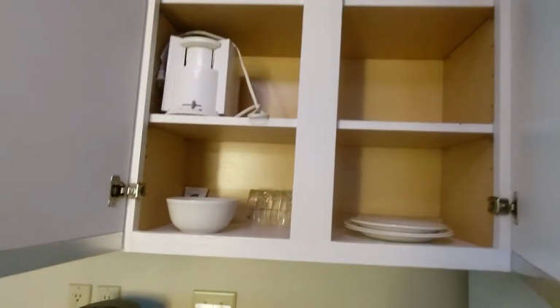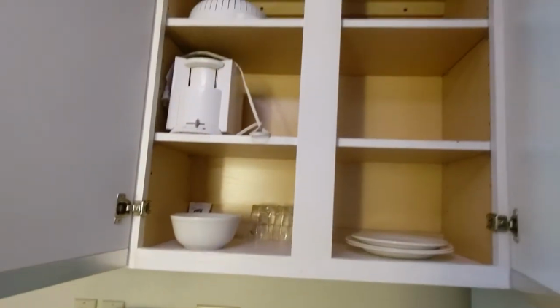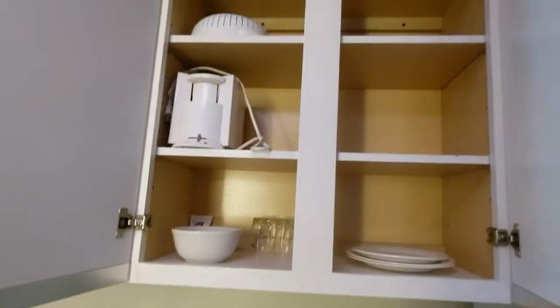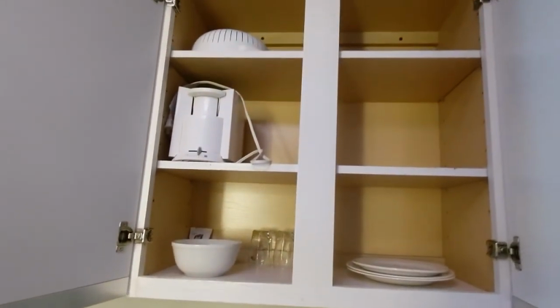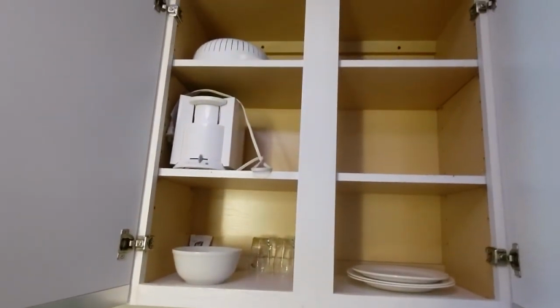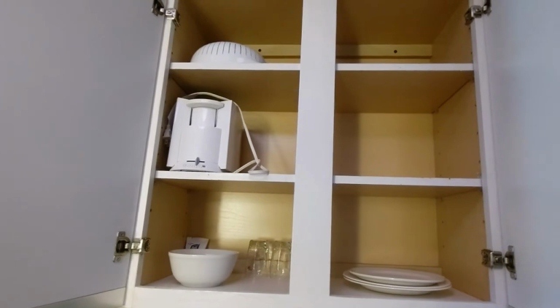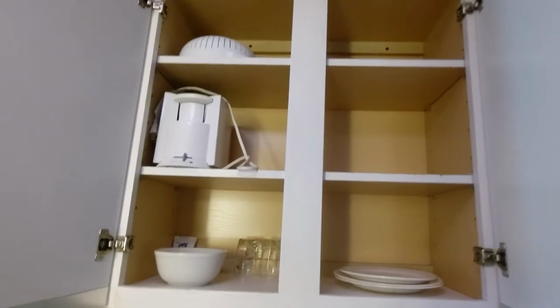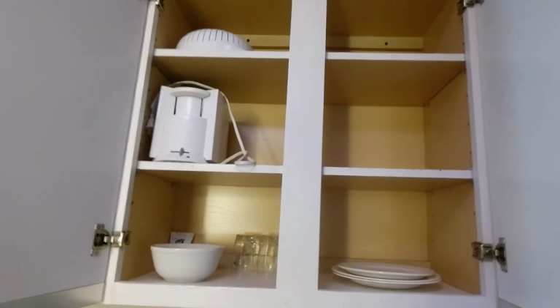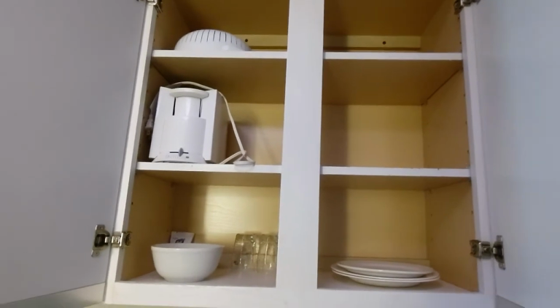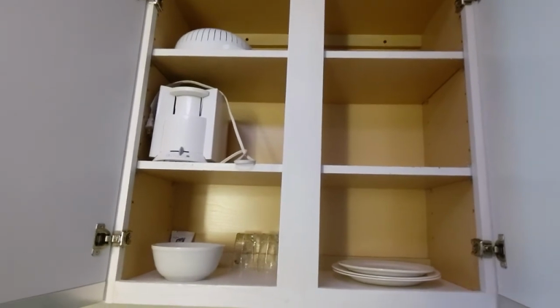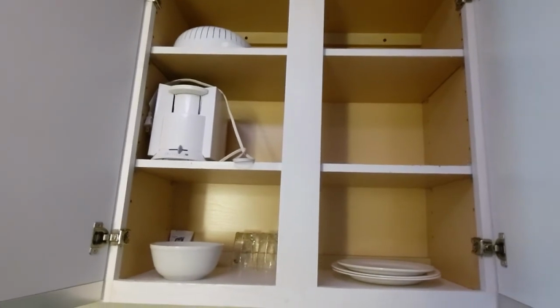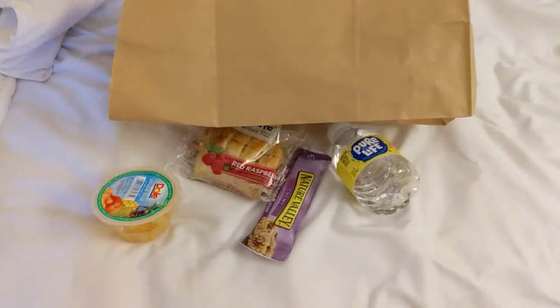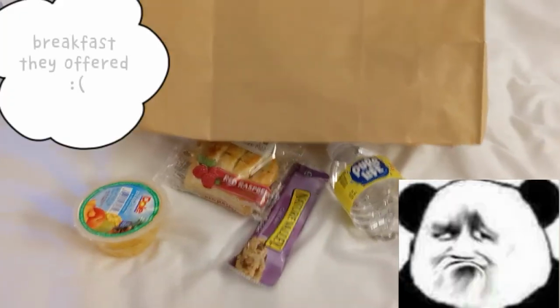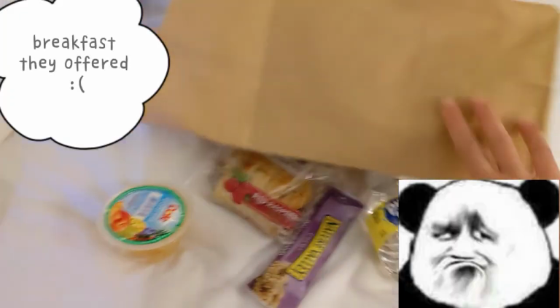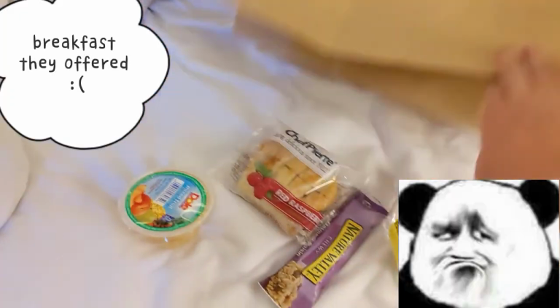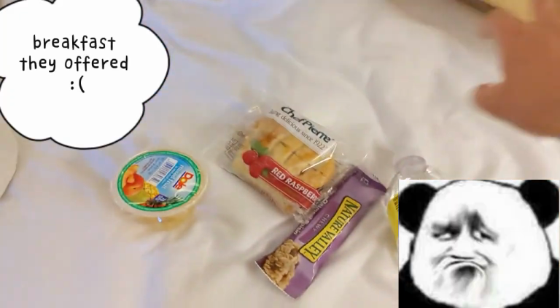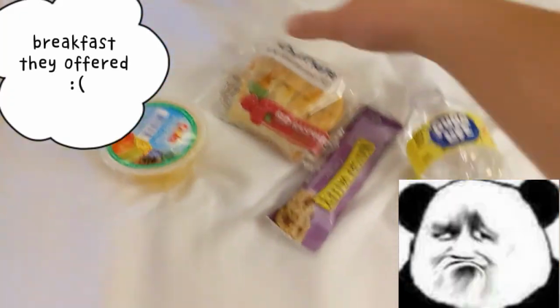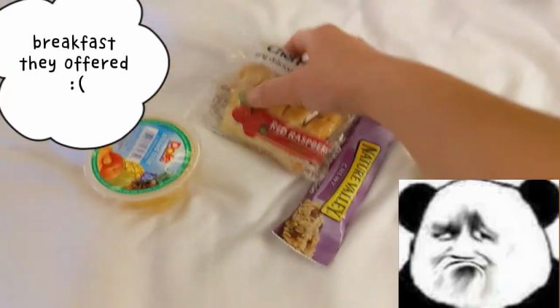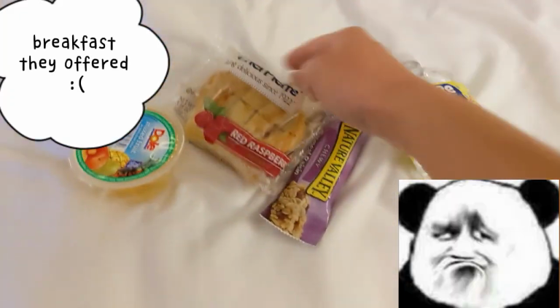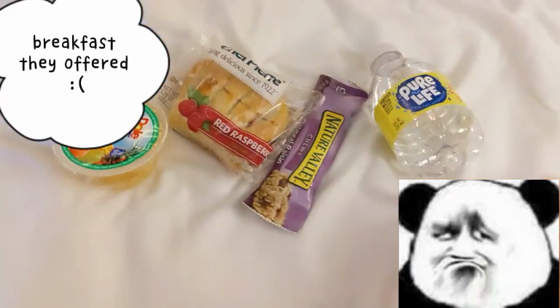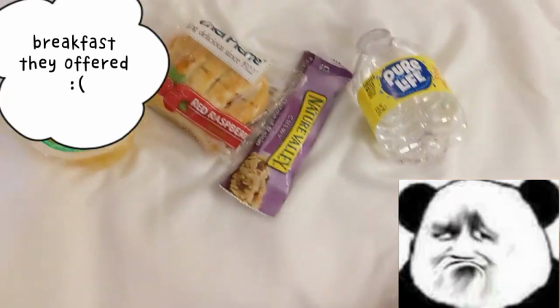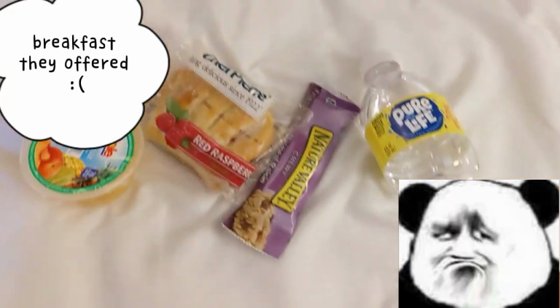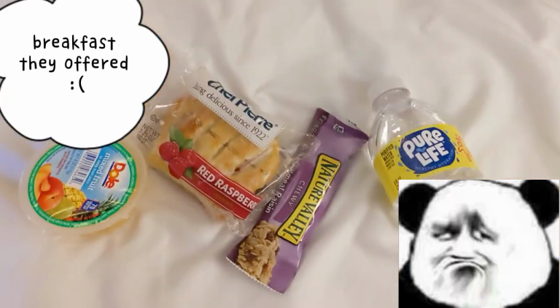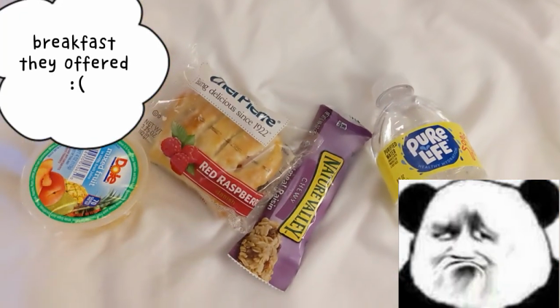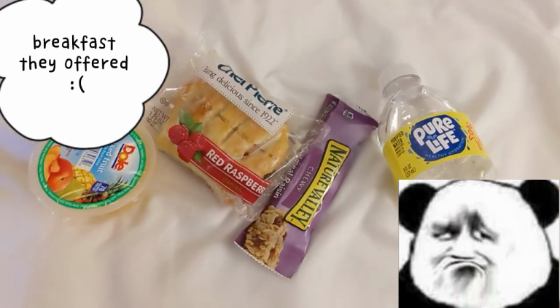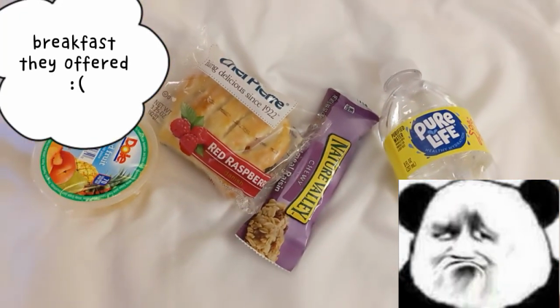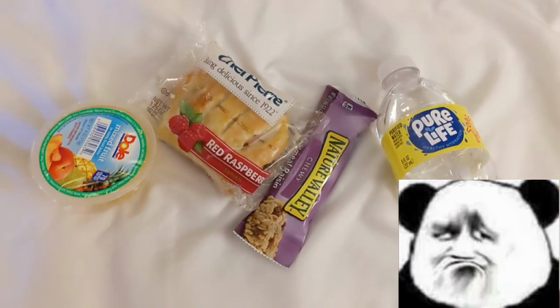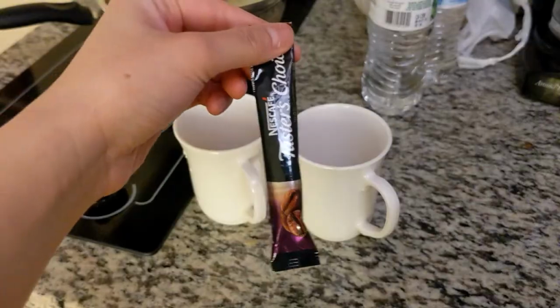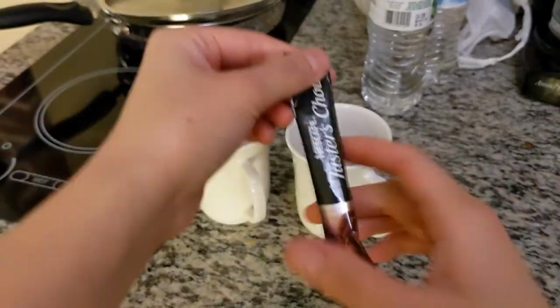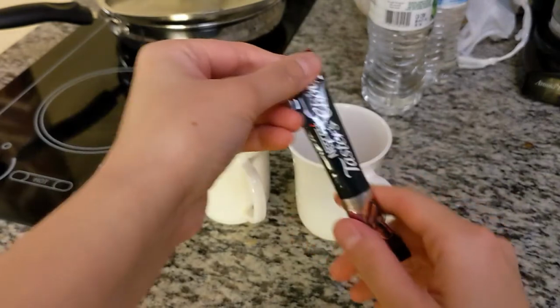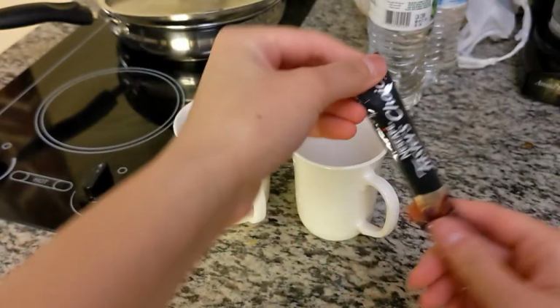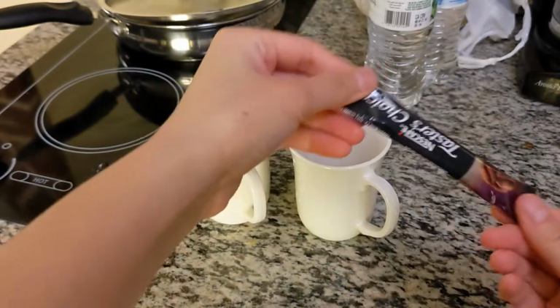This is the breakfast they had for us. I was so disappointed, and I wanted to use my own coffee.